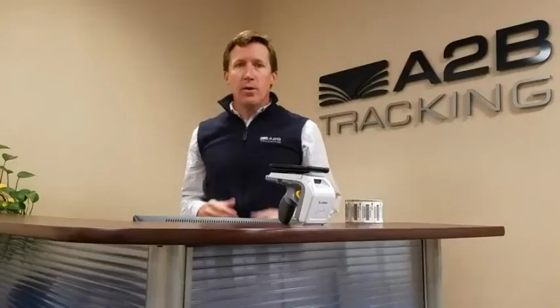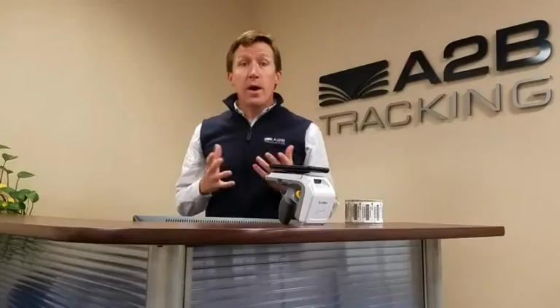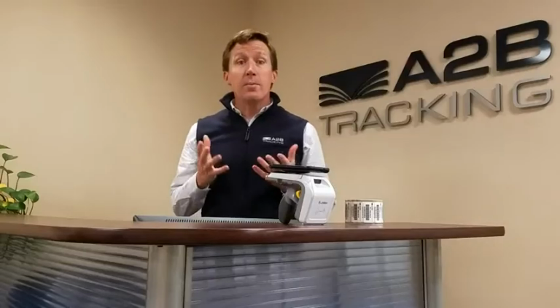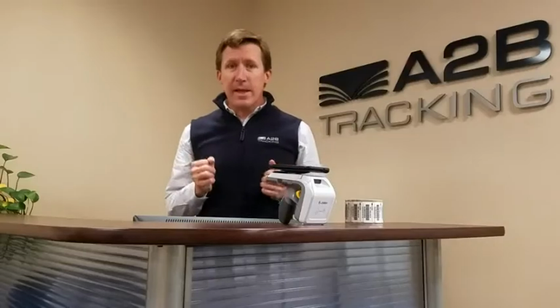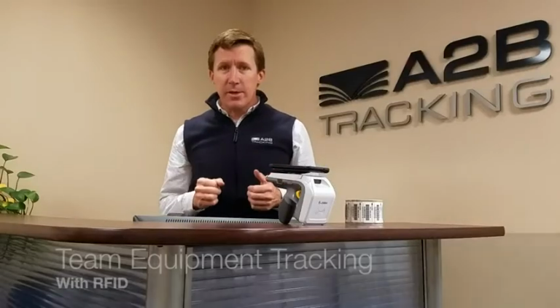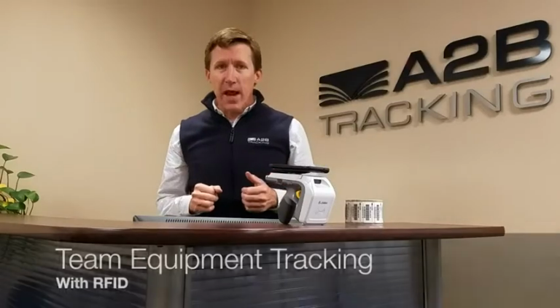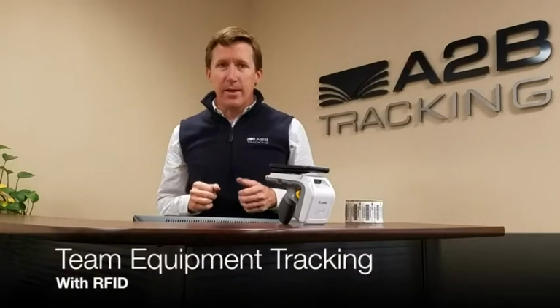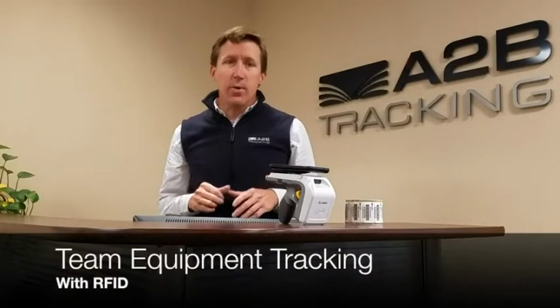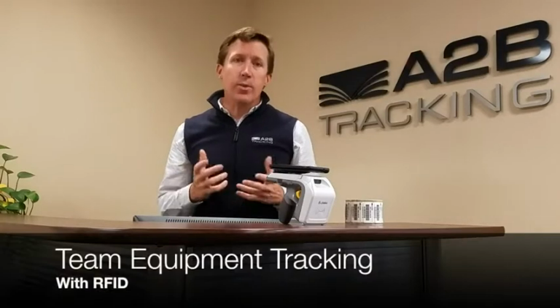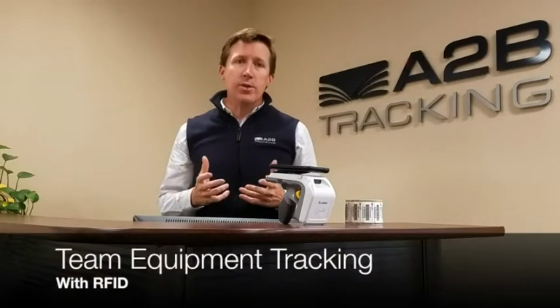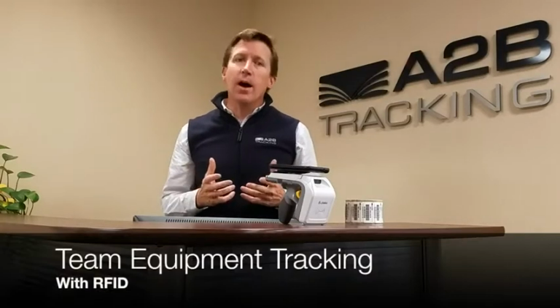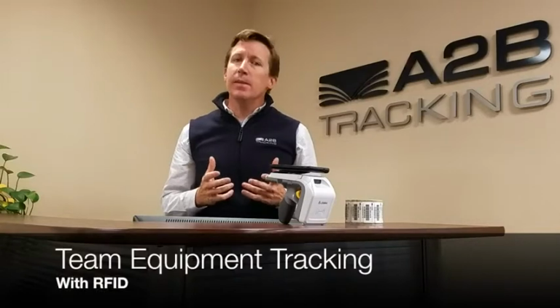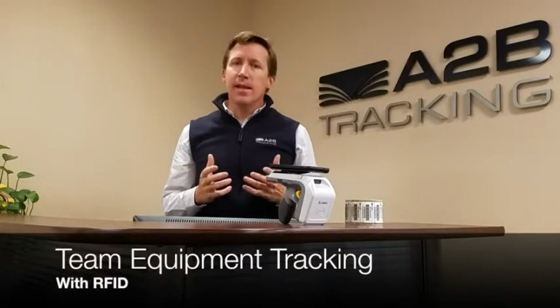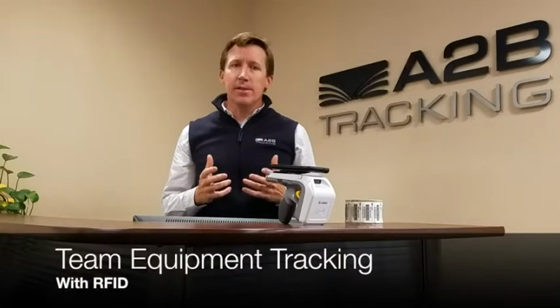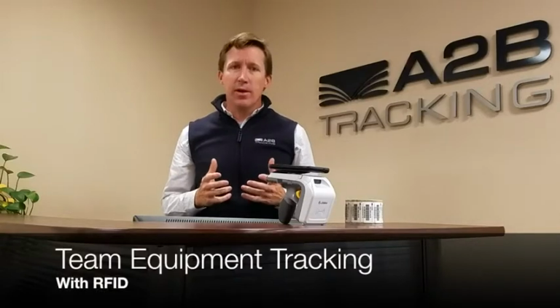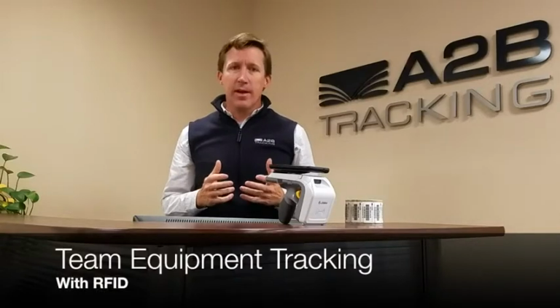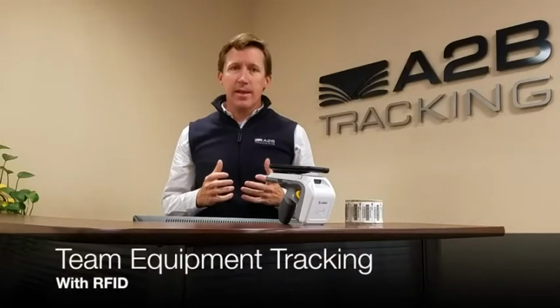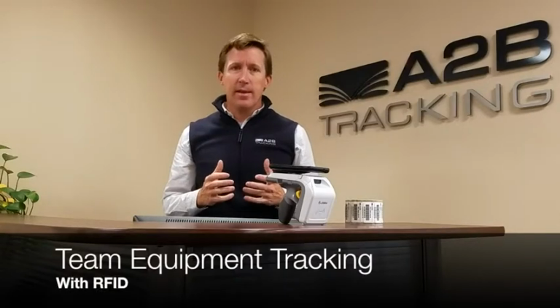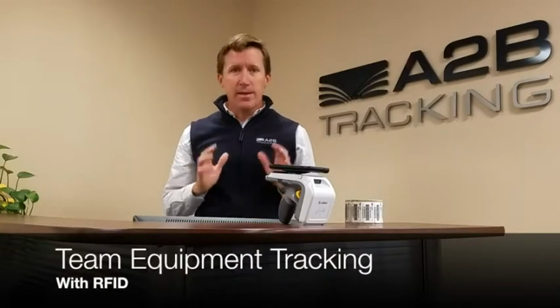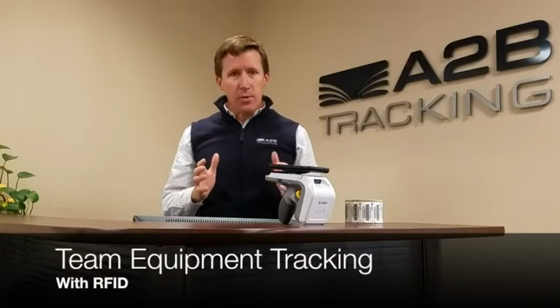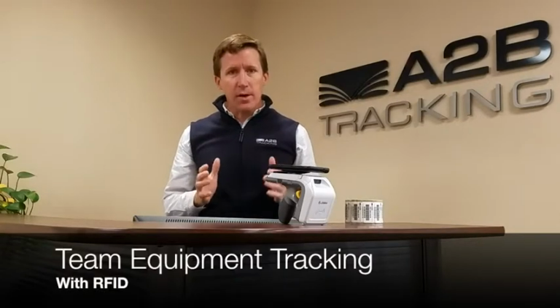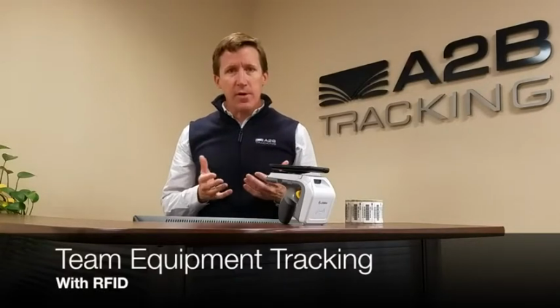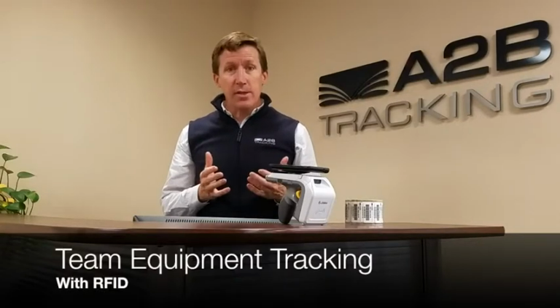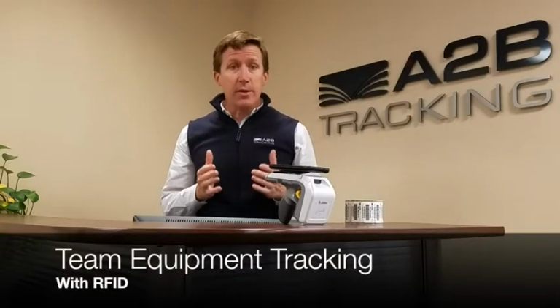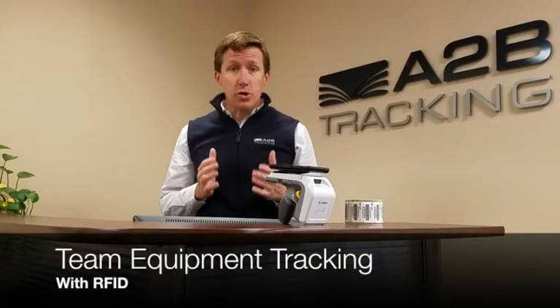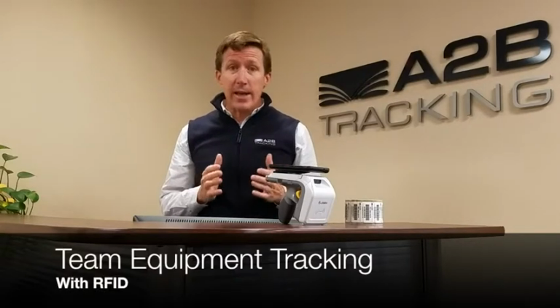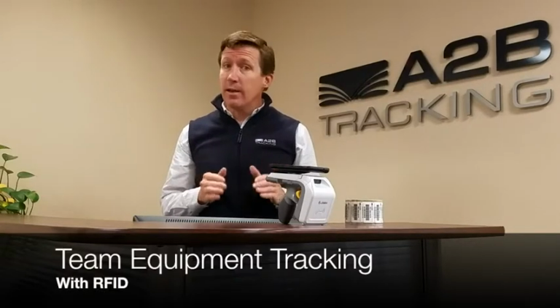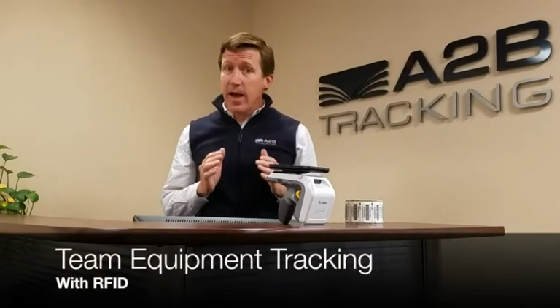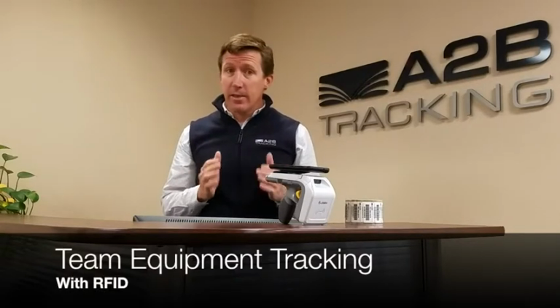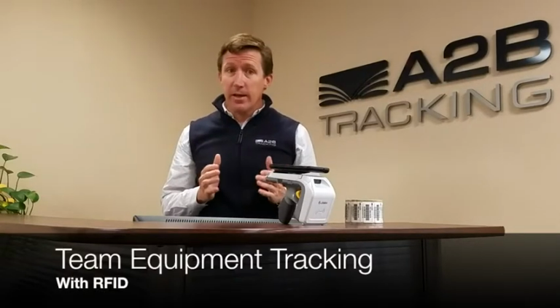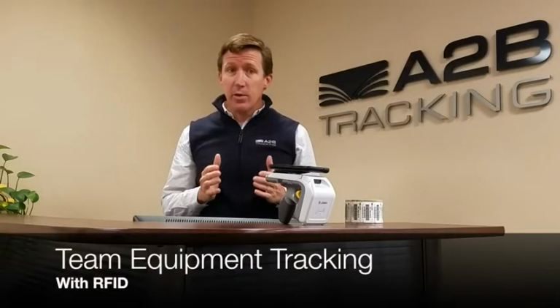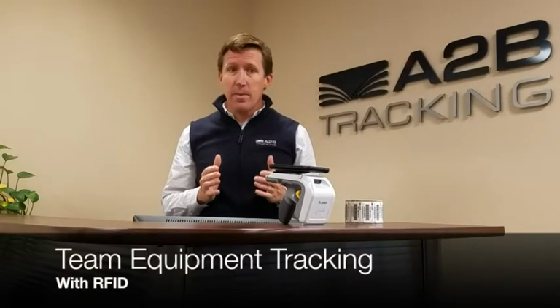Welcome to A2B Tracking where we do common sense RFID. Today we're going to focus on the tracking of athletic equipment.